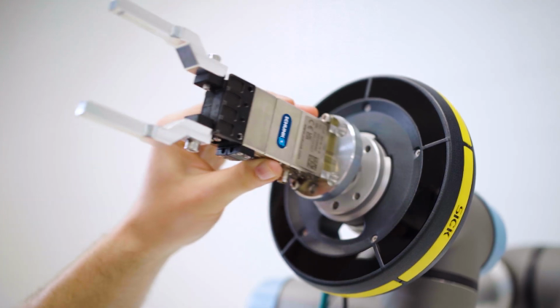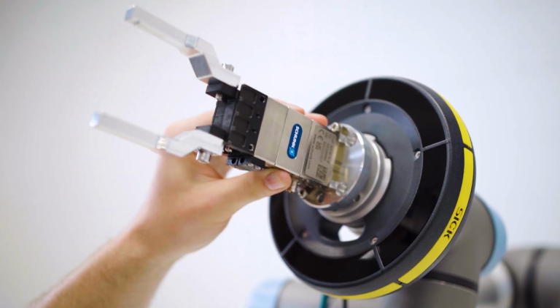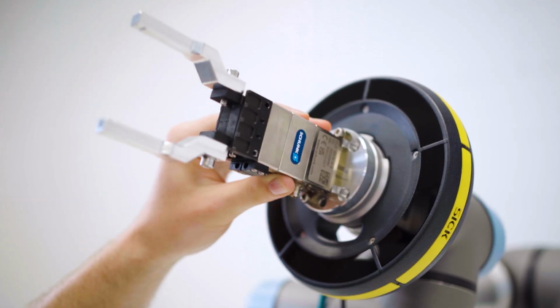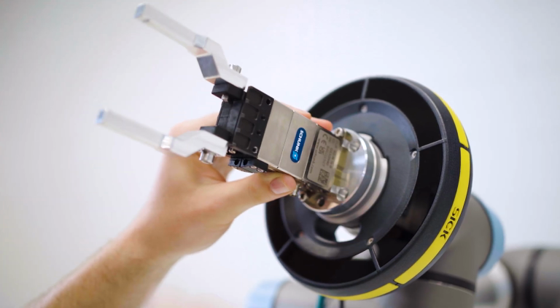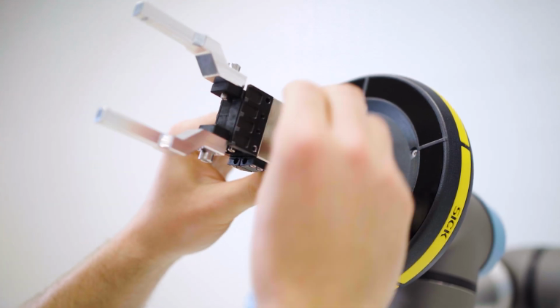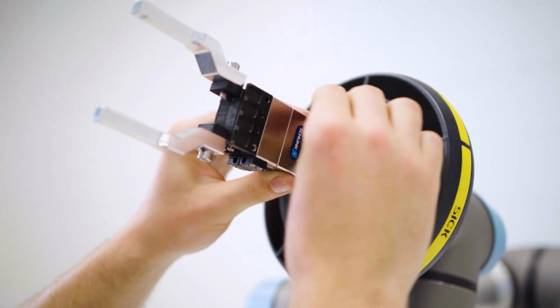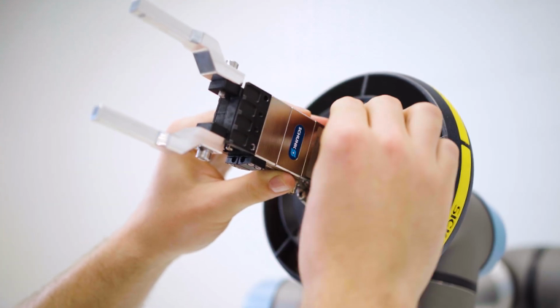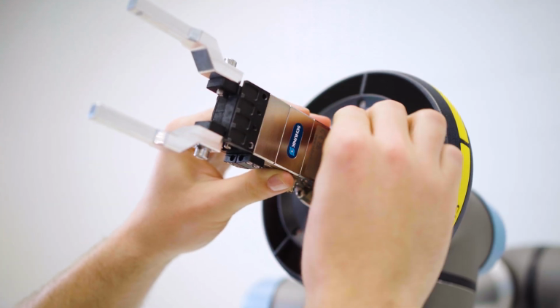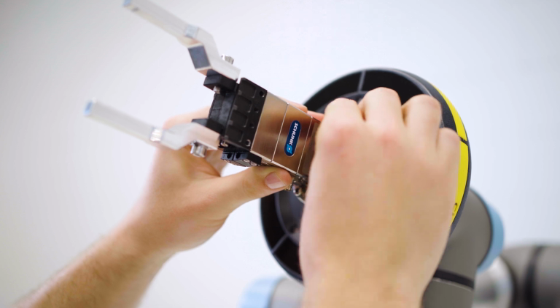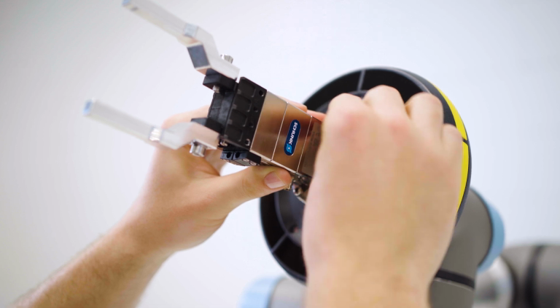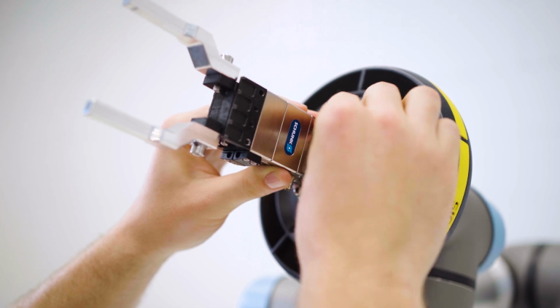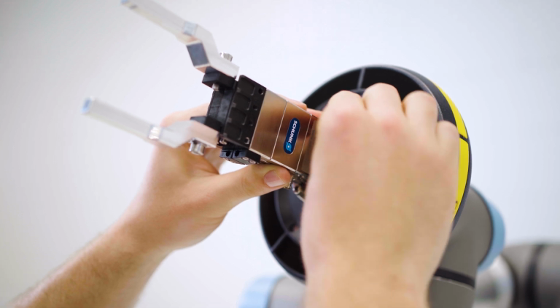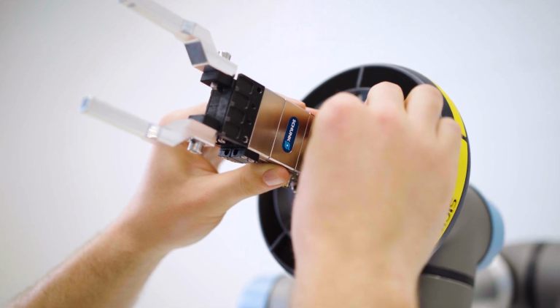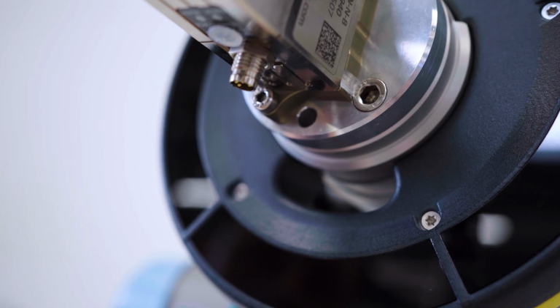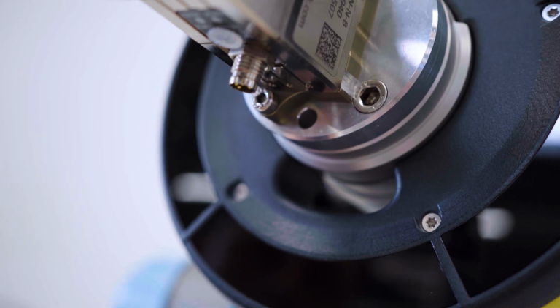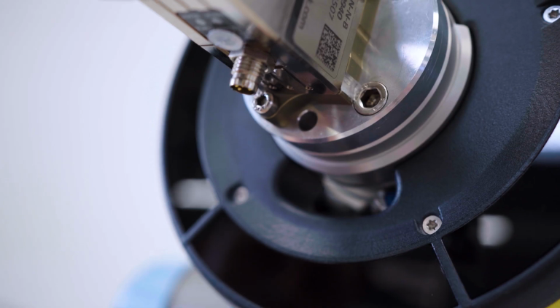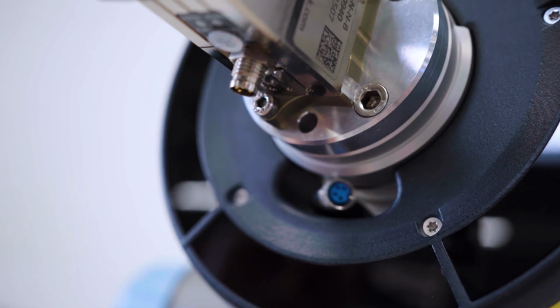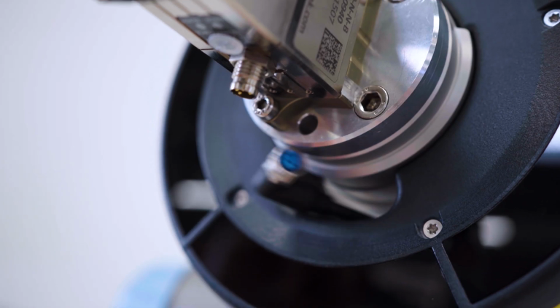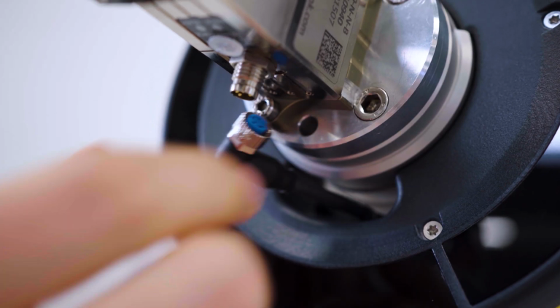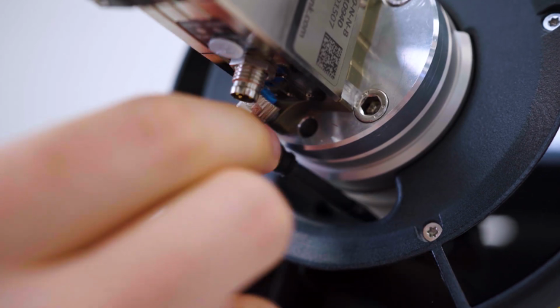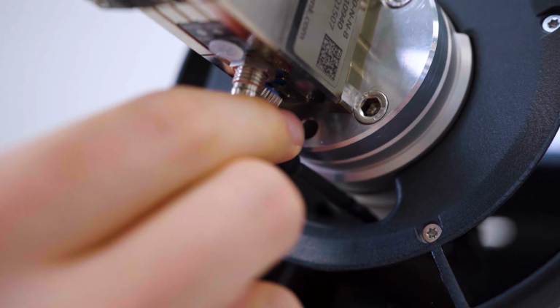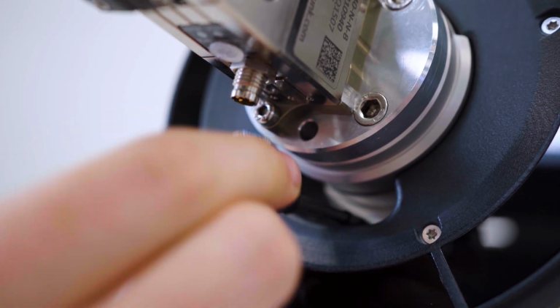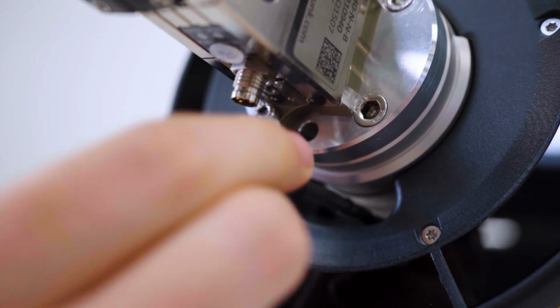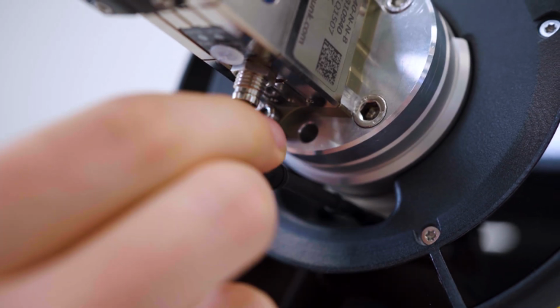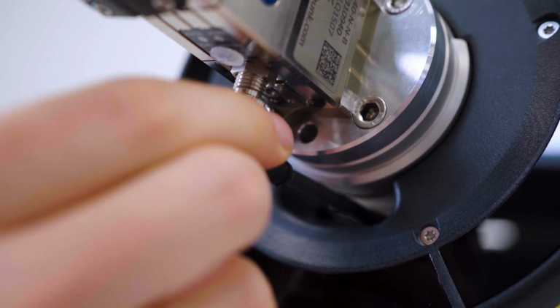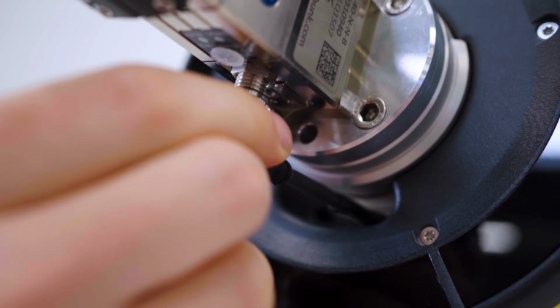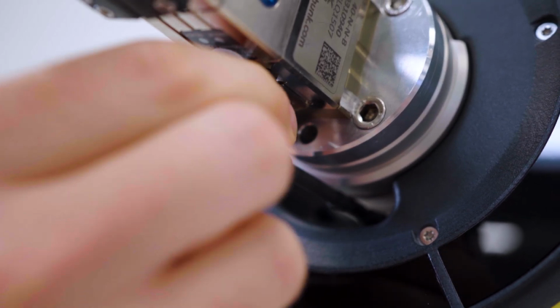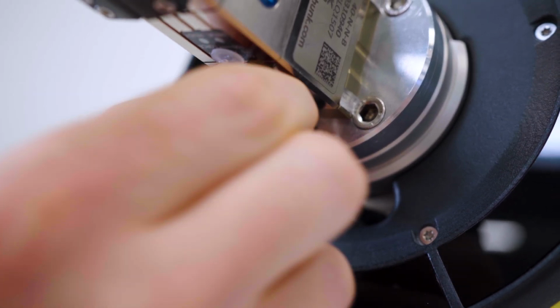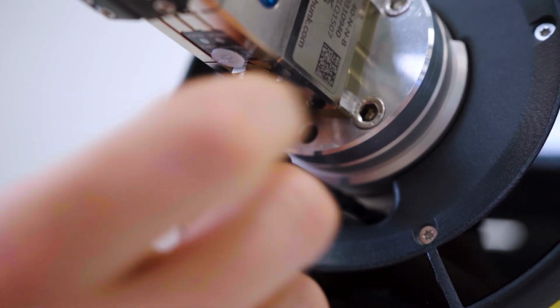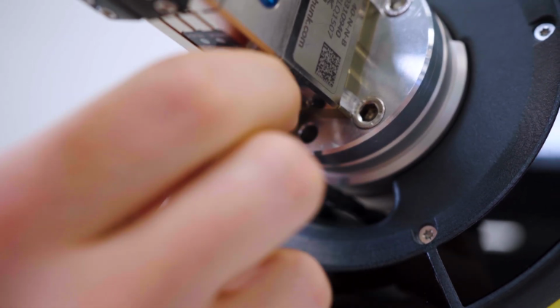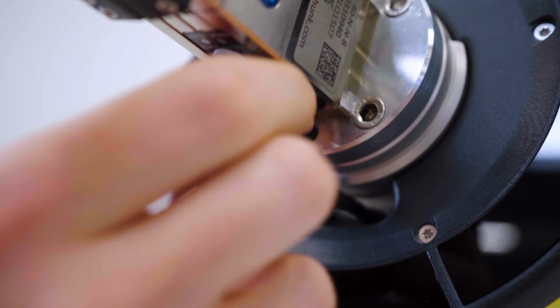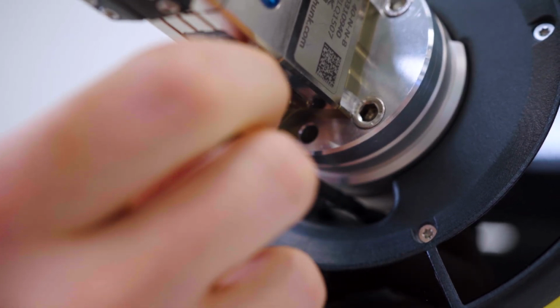Attach and secure the robot tool. Connect the tool through the cable conduit that is integrated into the sensor.